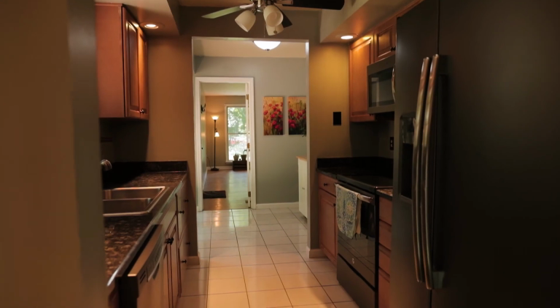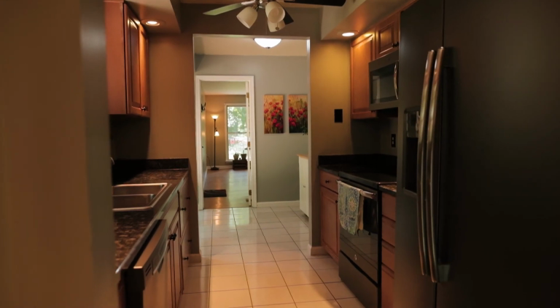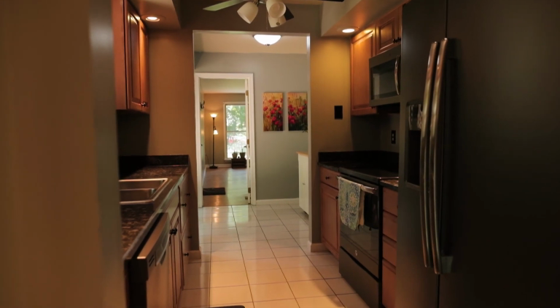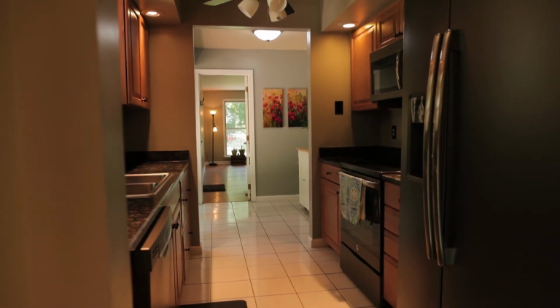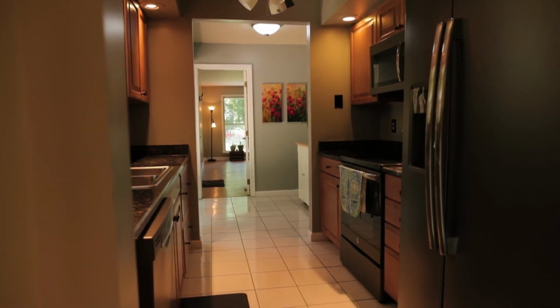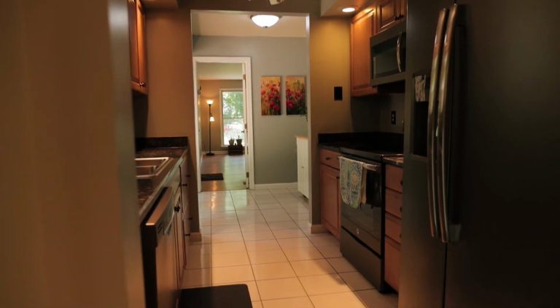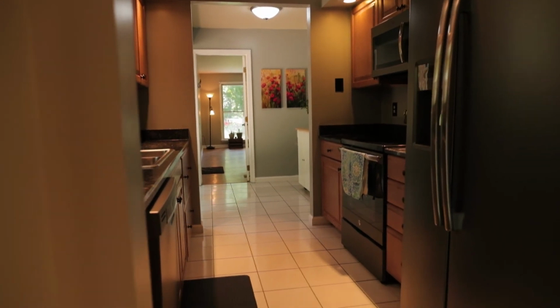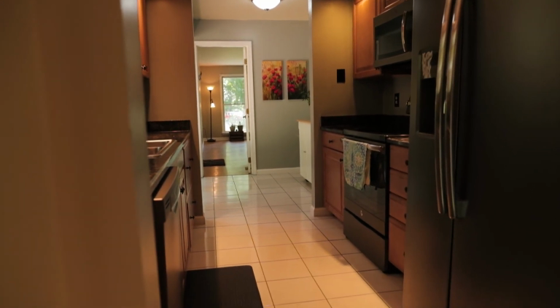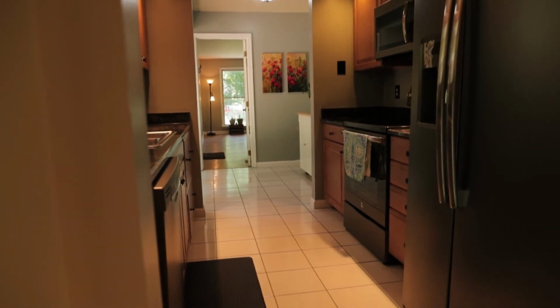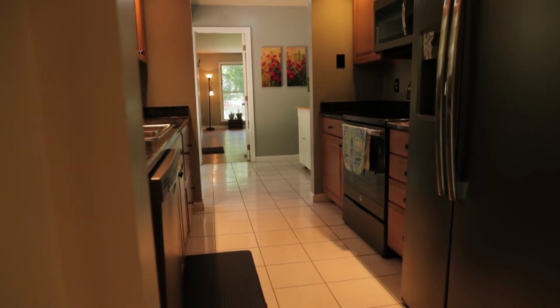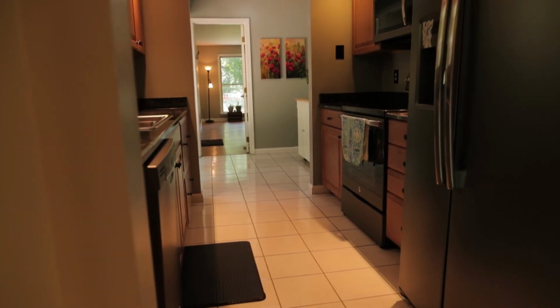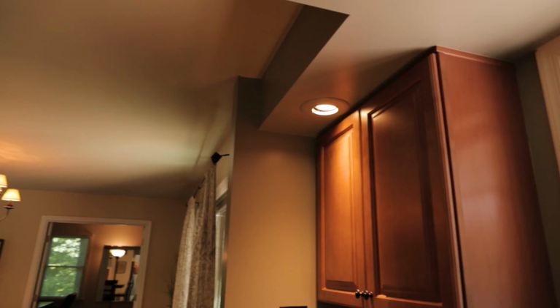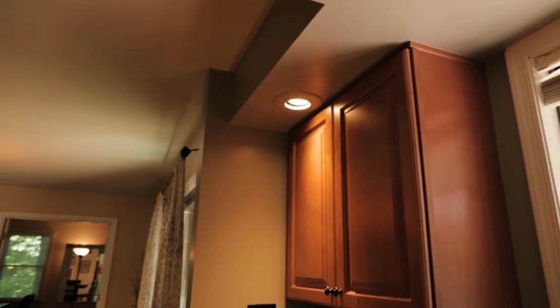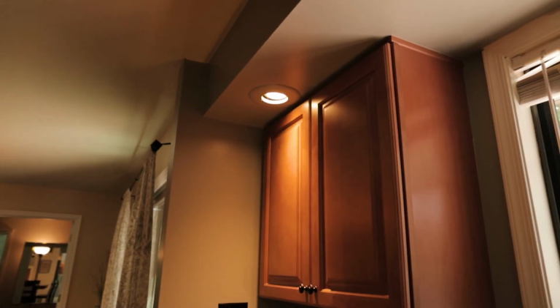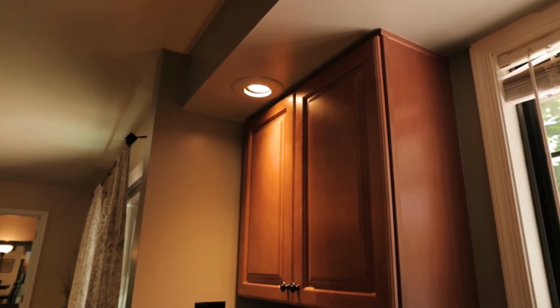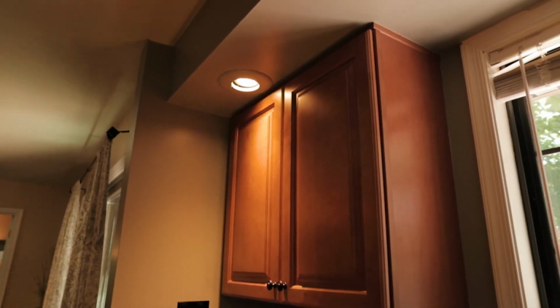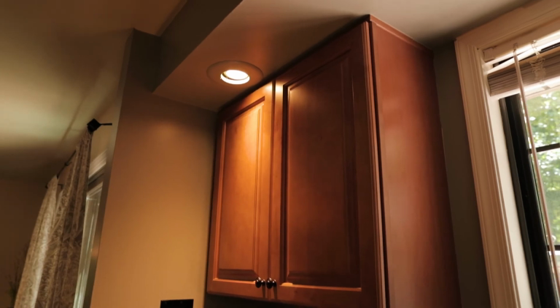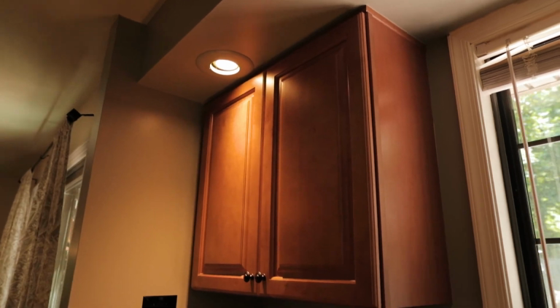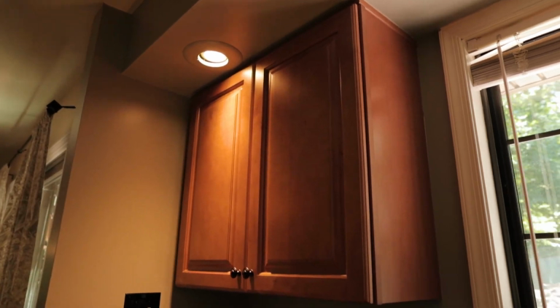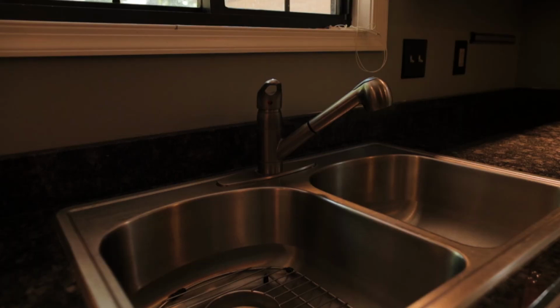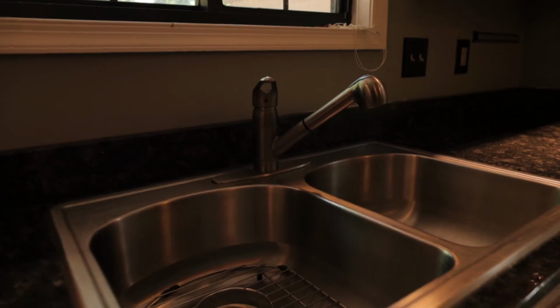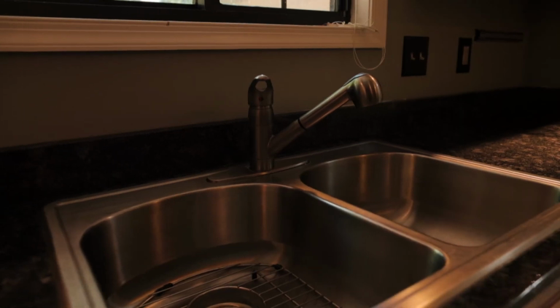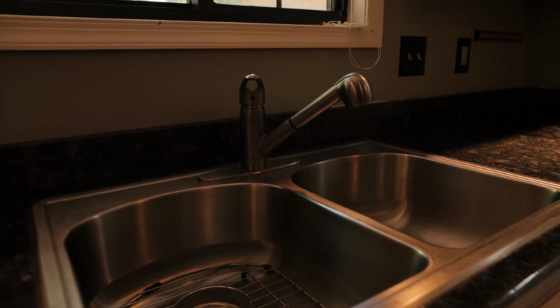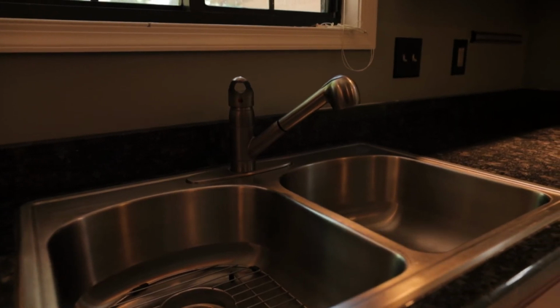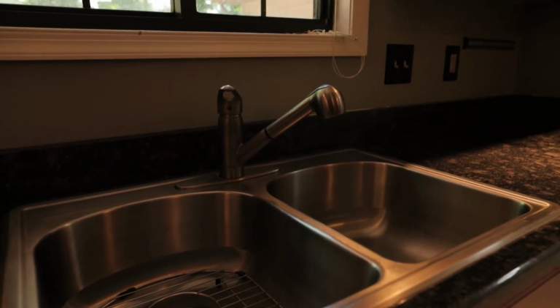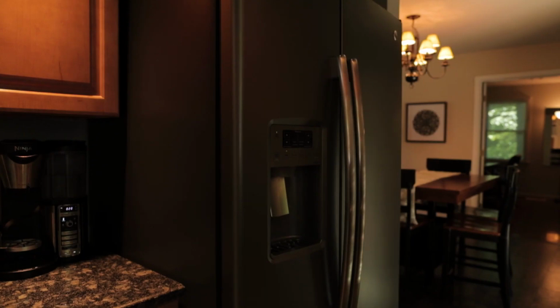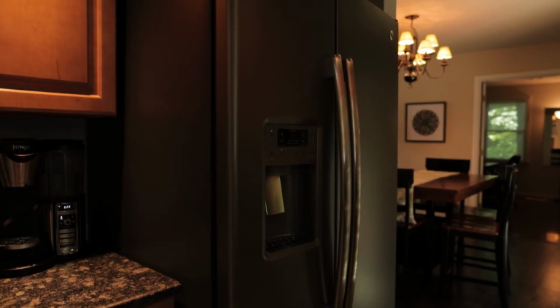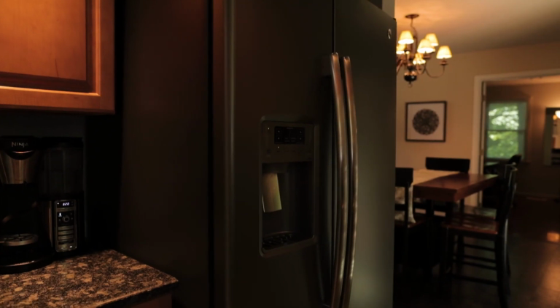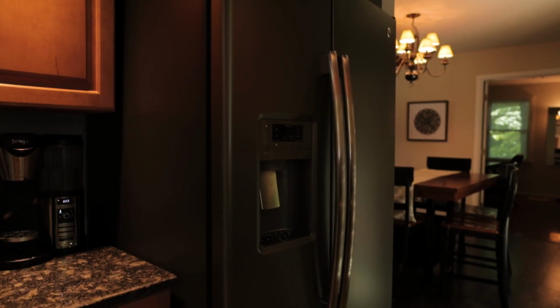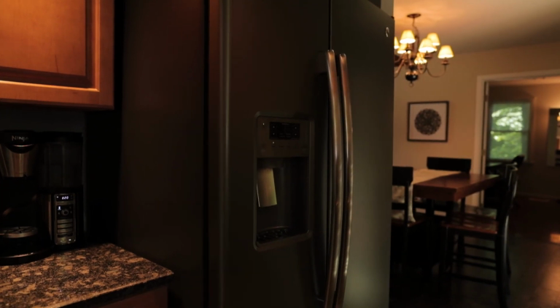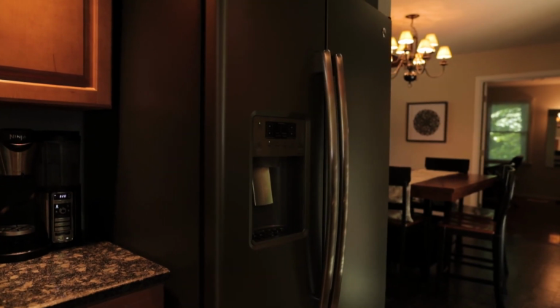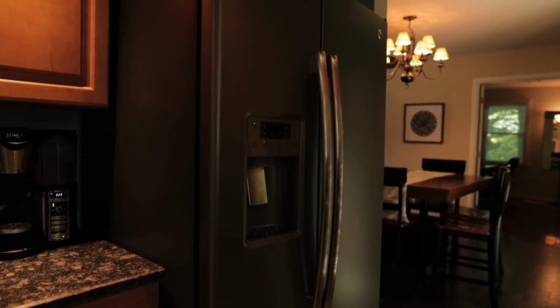The kitchen has been completely updated with brand new cabinets, granite counters, and stainless steel appliances.